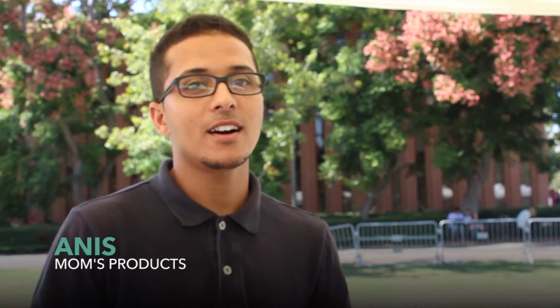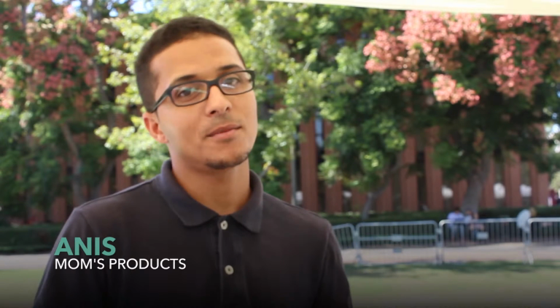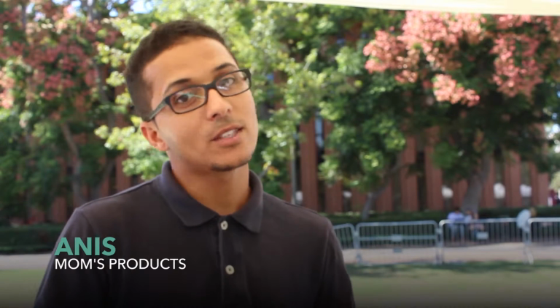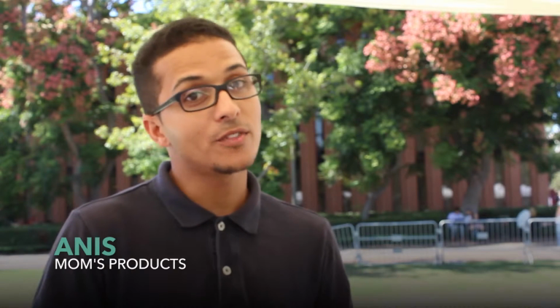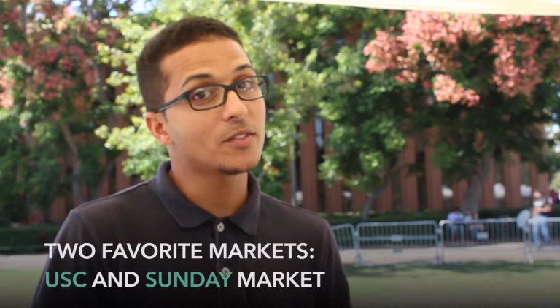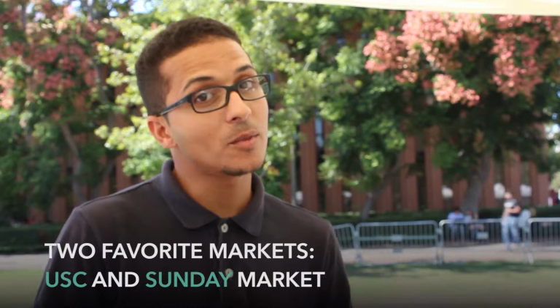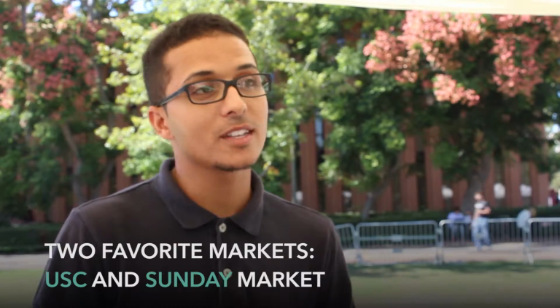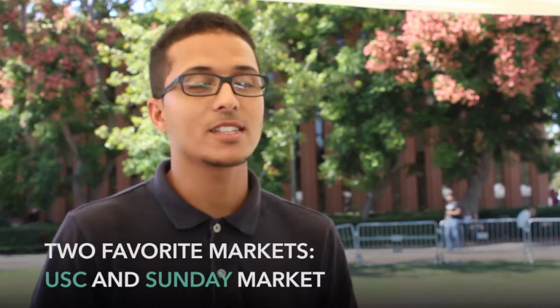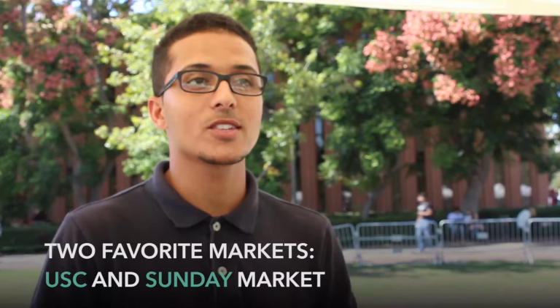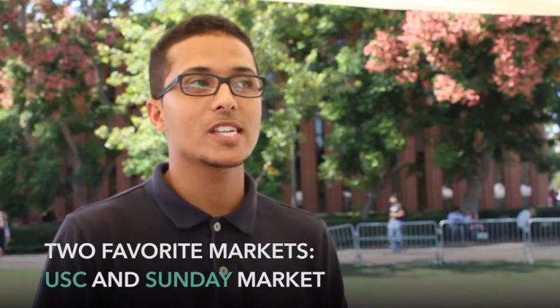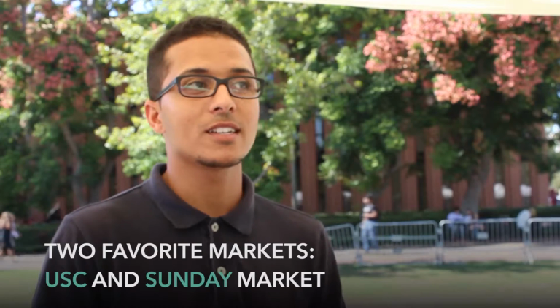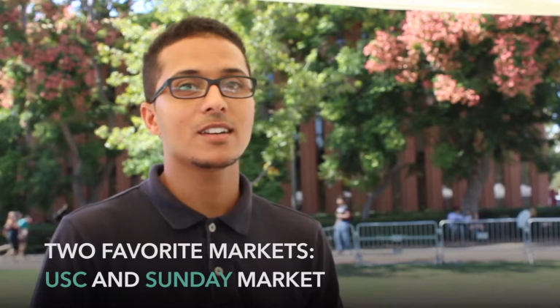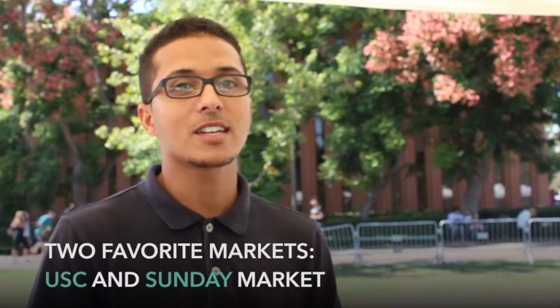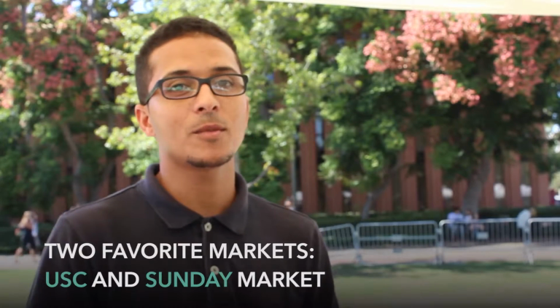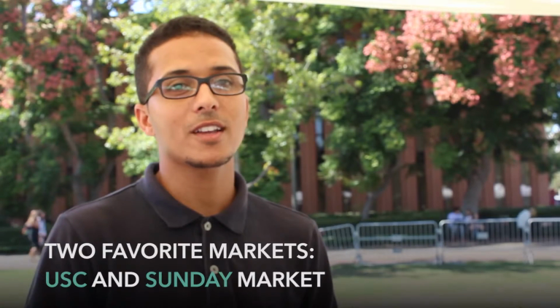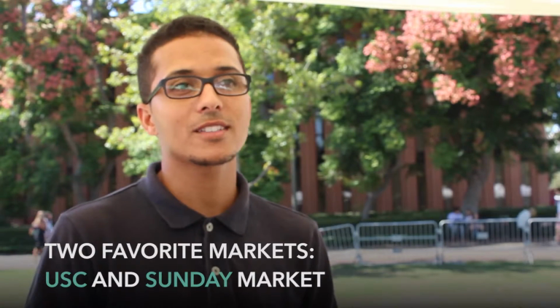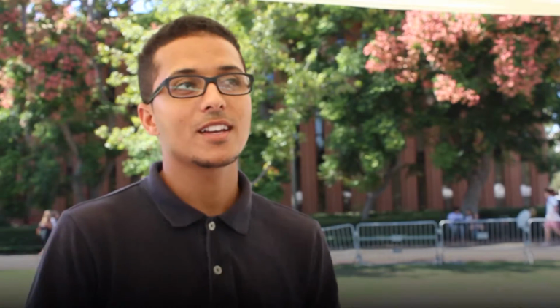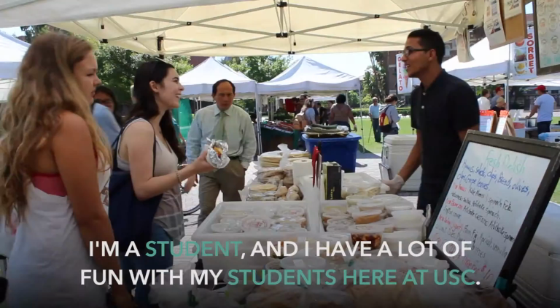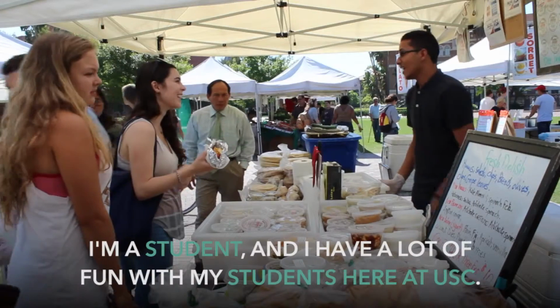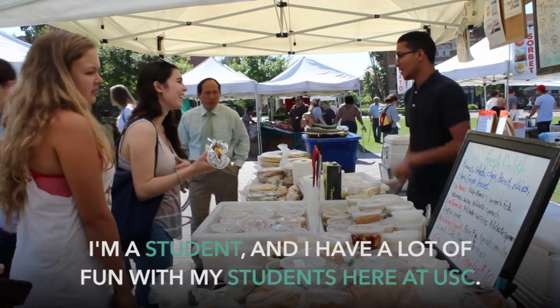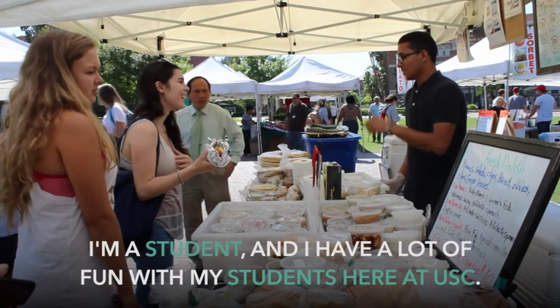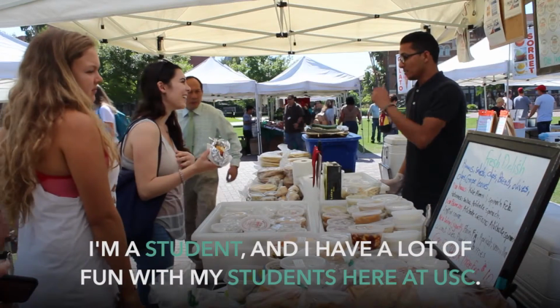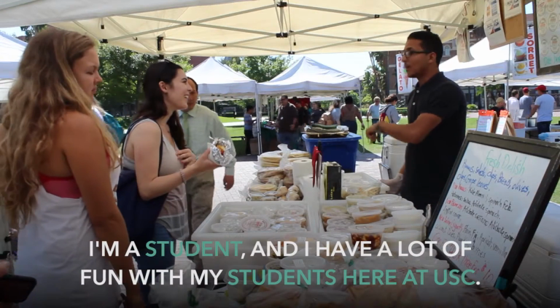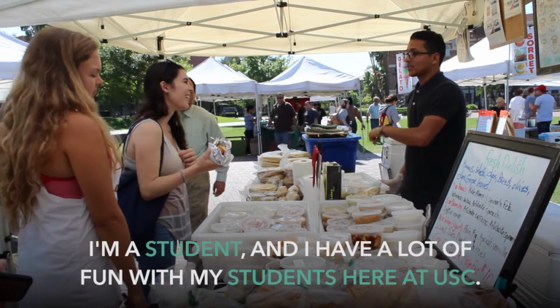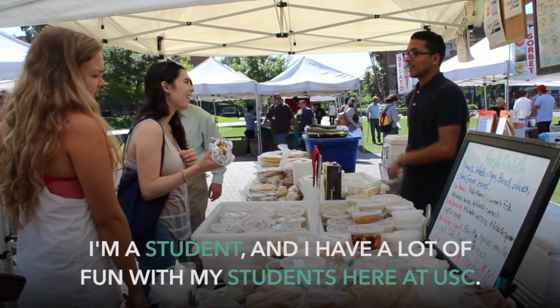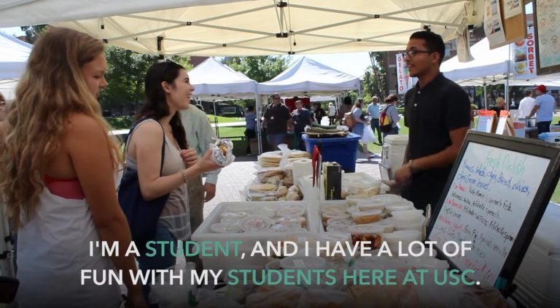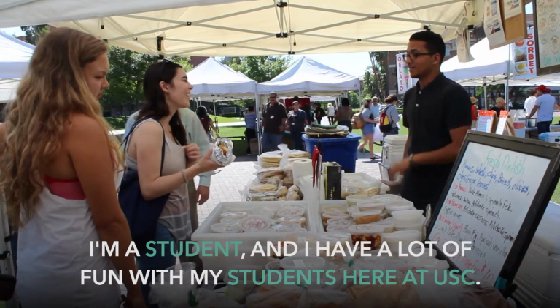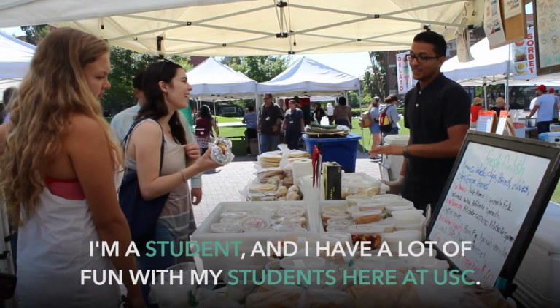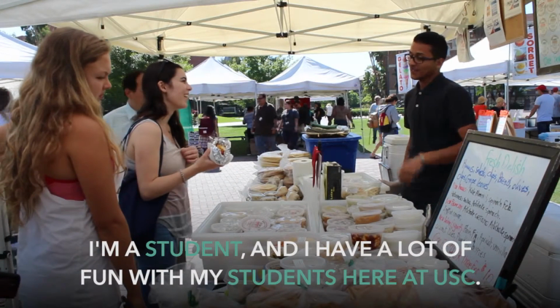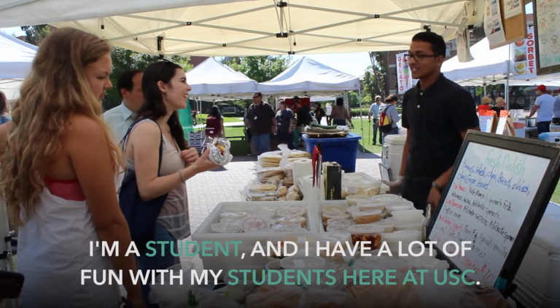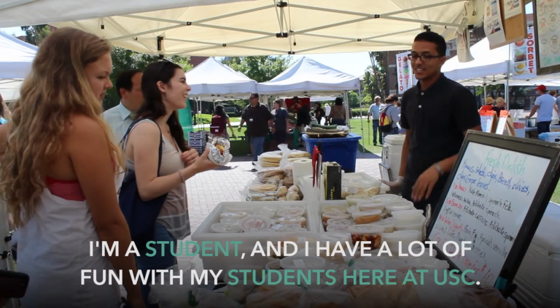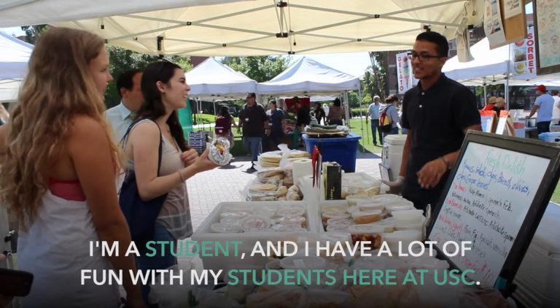My two favorite markets are USC and the Sunday markets because I'm a student and I have a lot of fun with my fellow students here at USC.